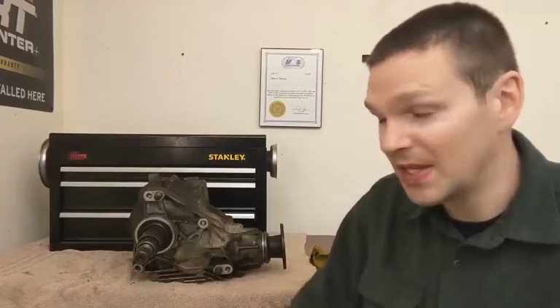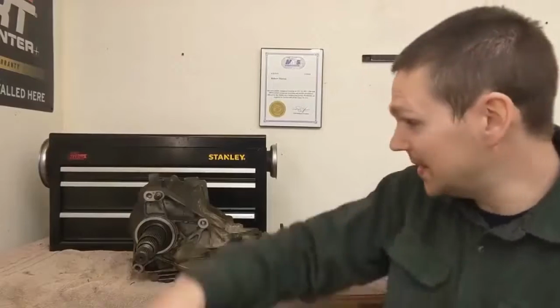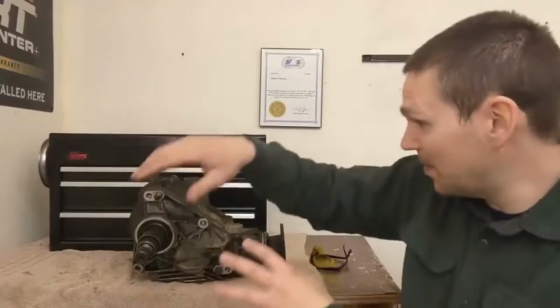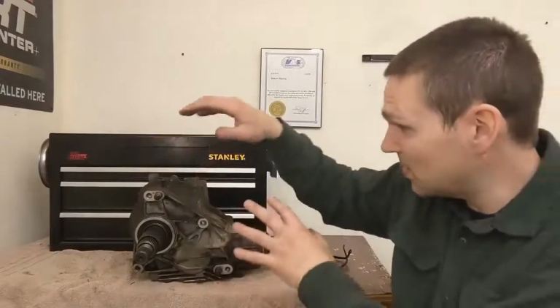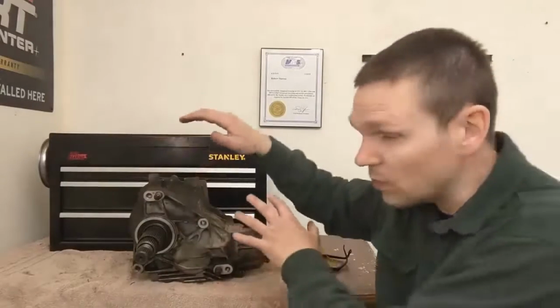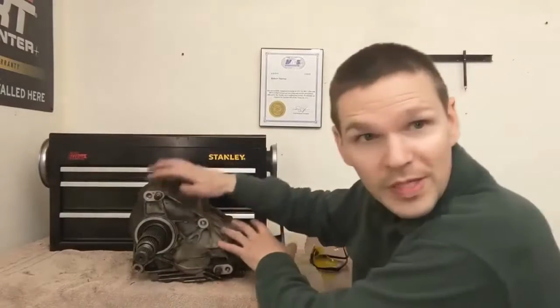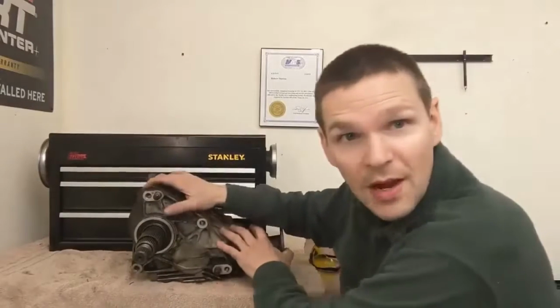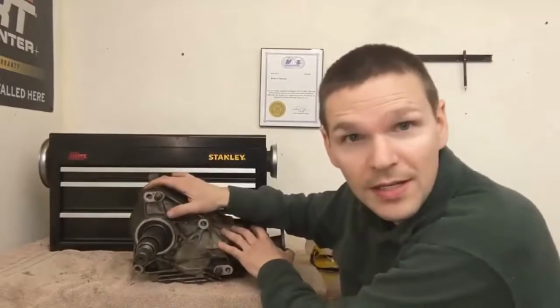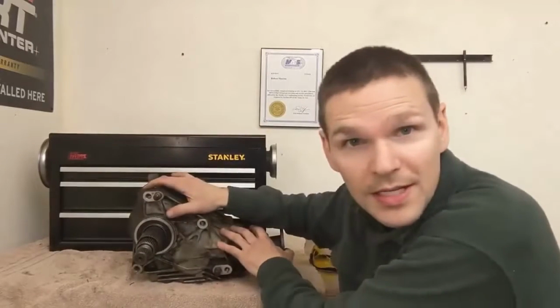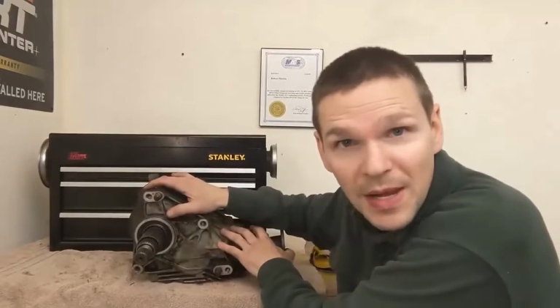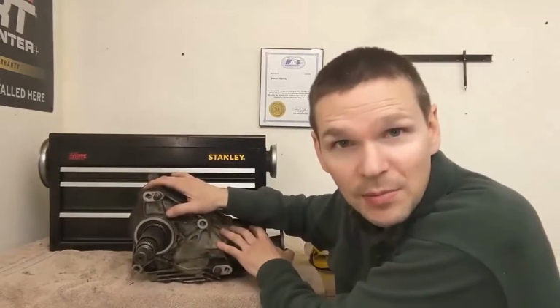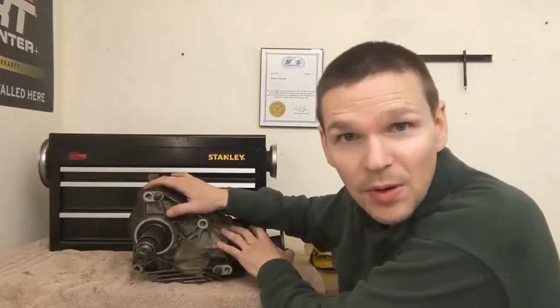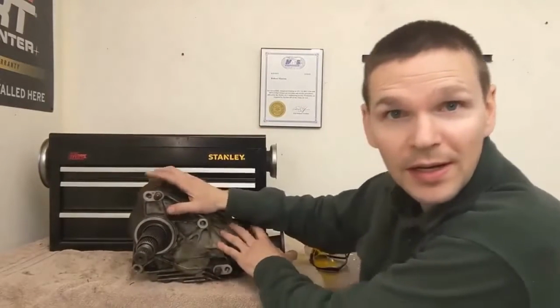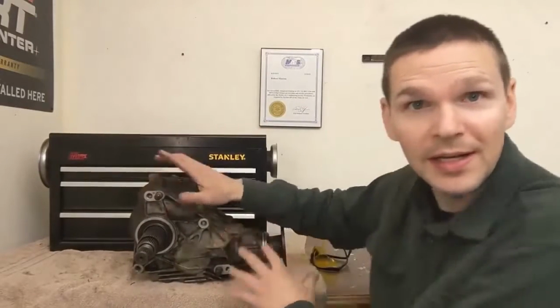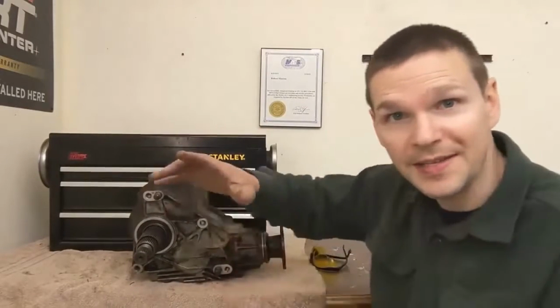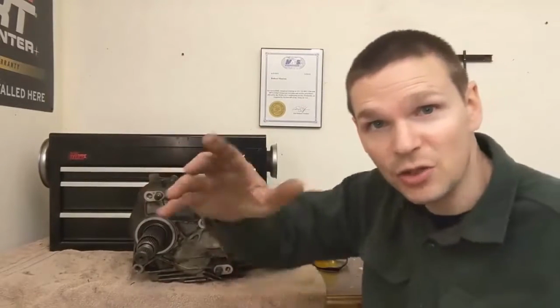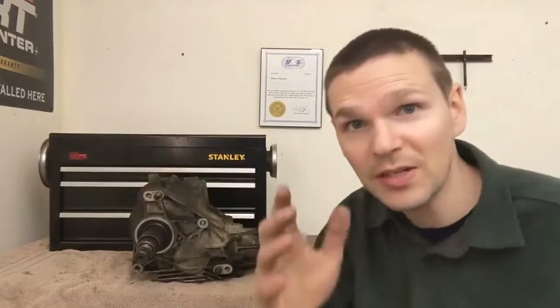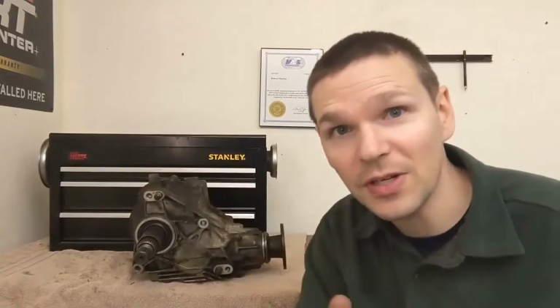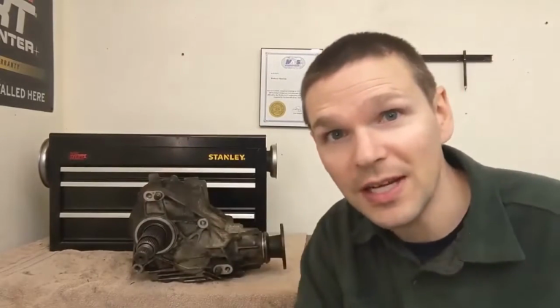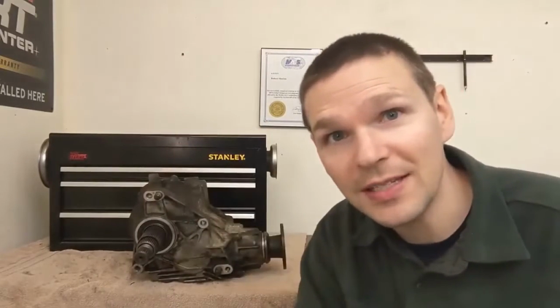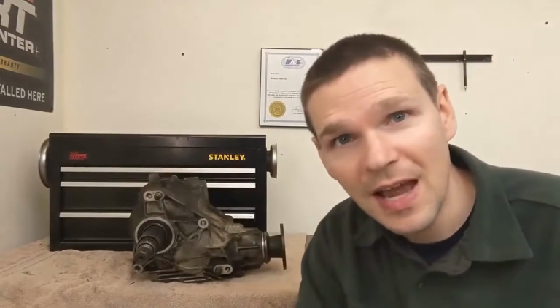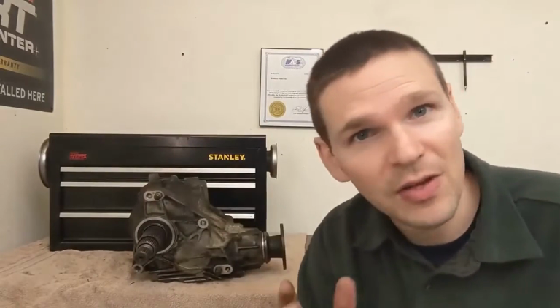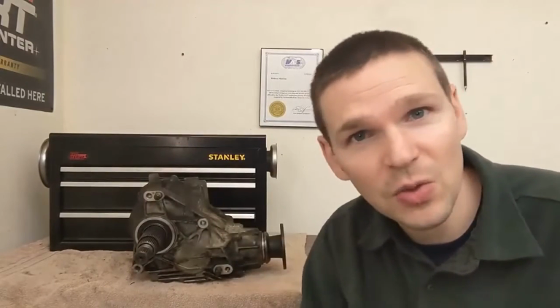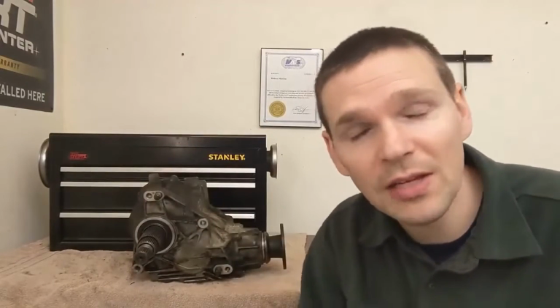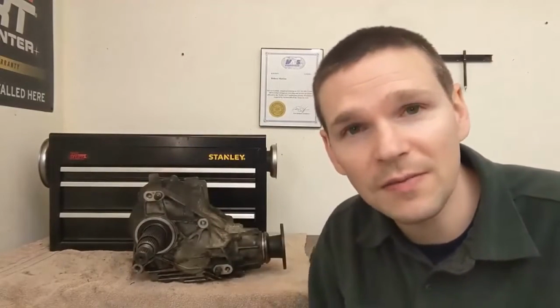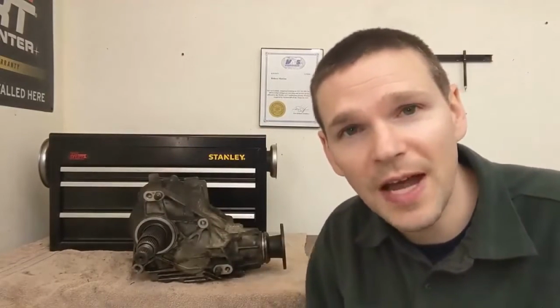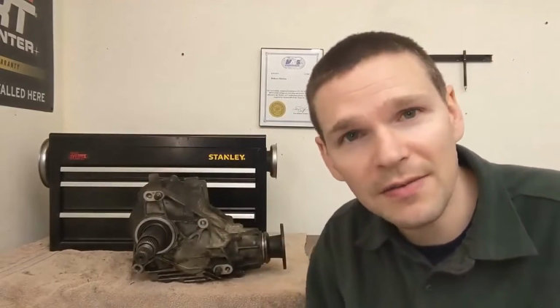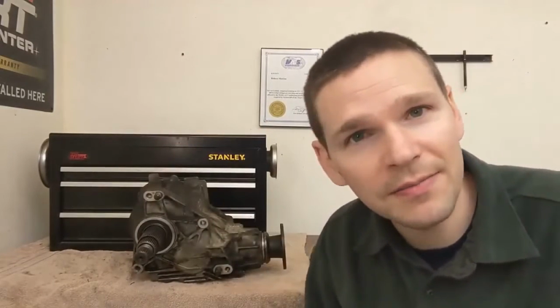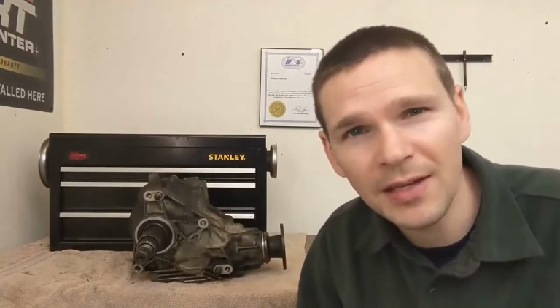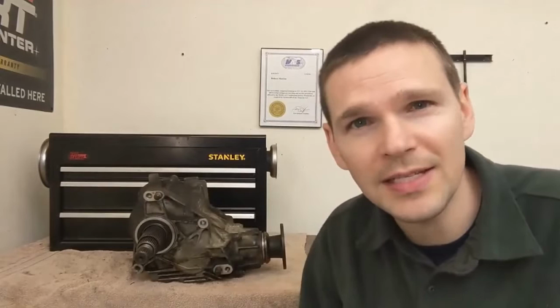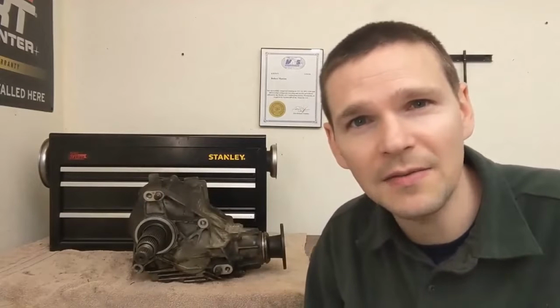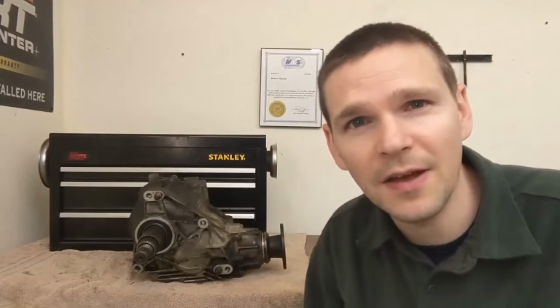In this episode, we'll be tearing into this bad boy. It's a transfer case of a 2005 Hyundai Santa Fe.